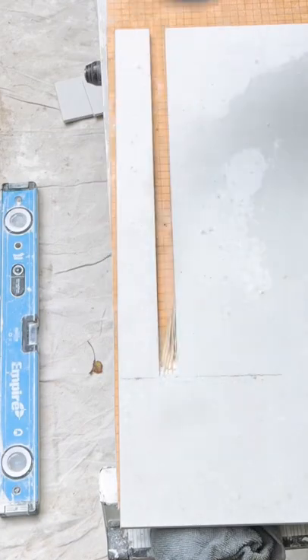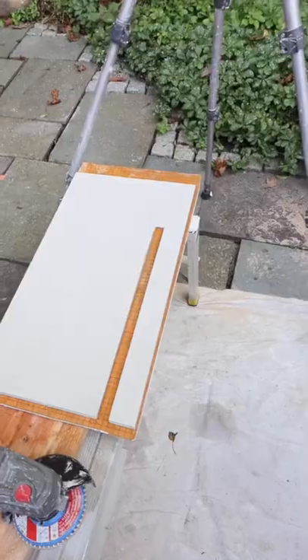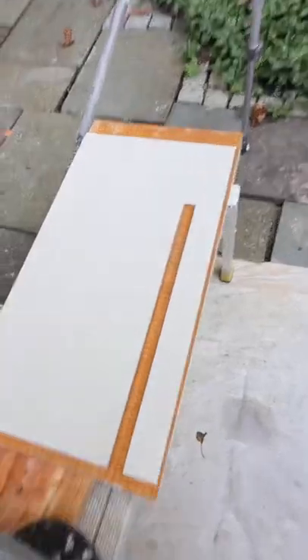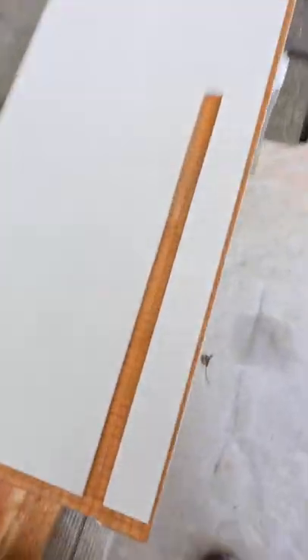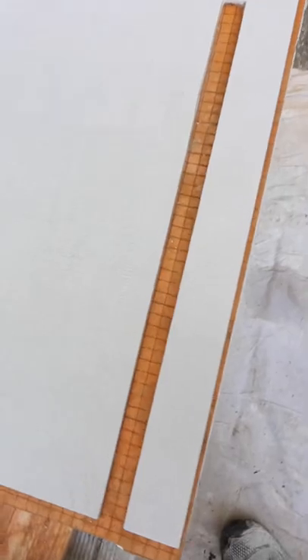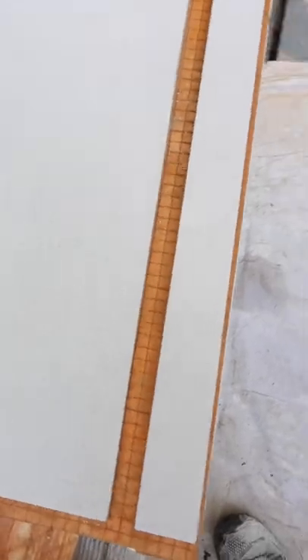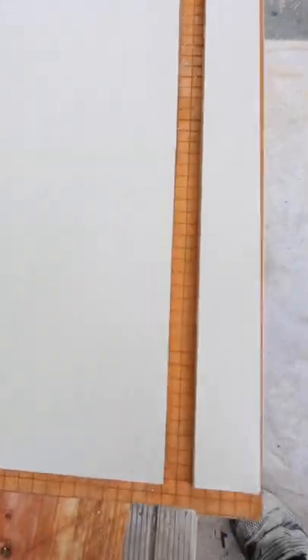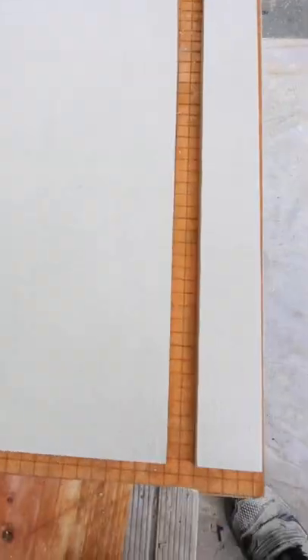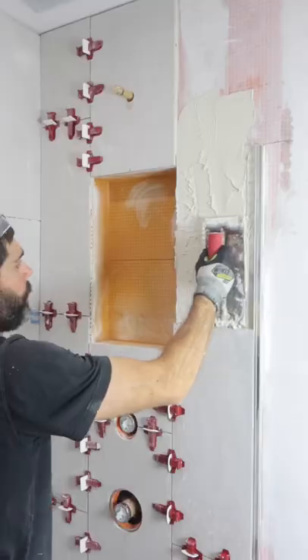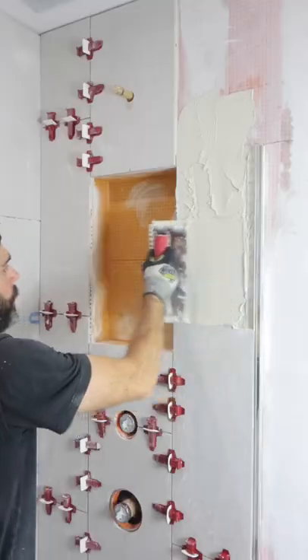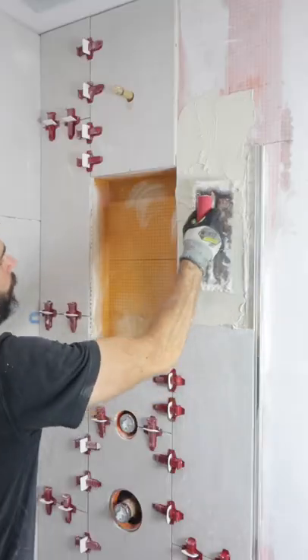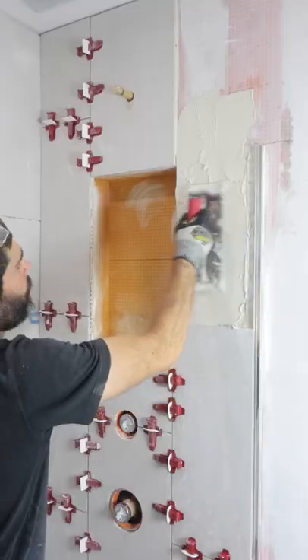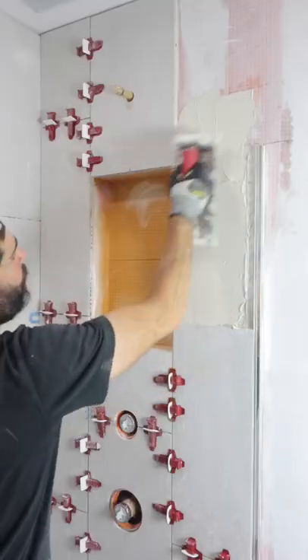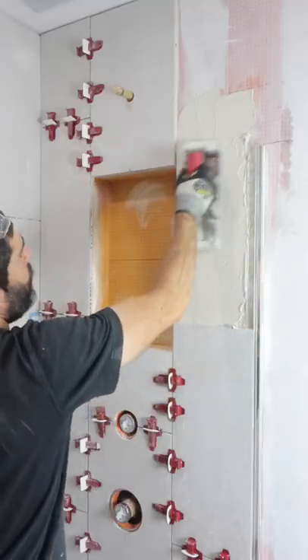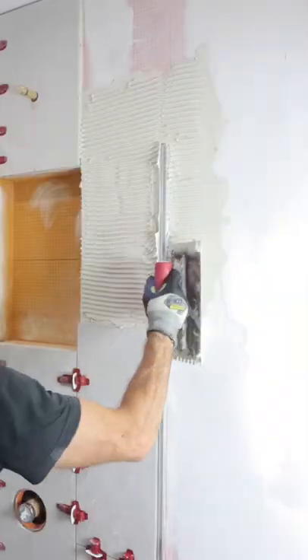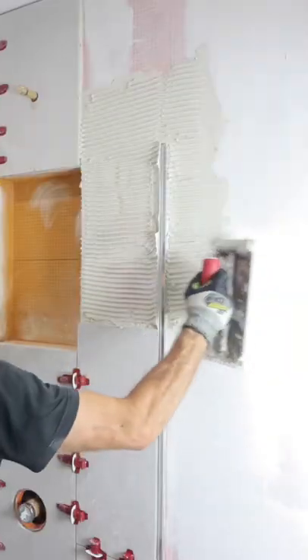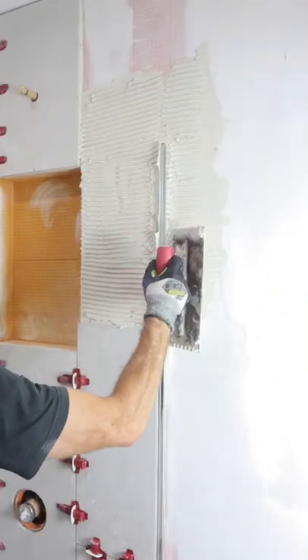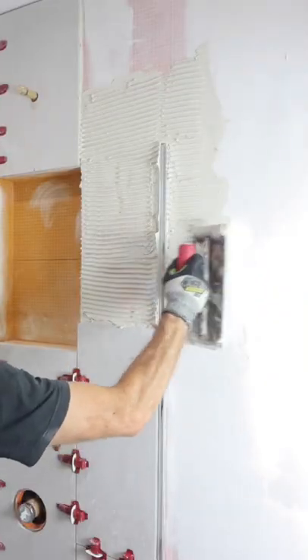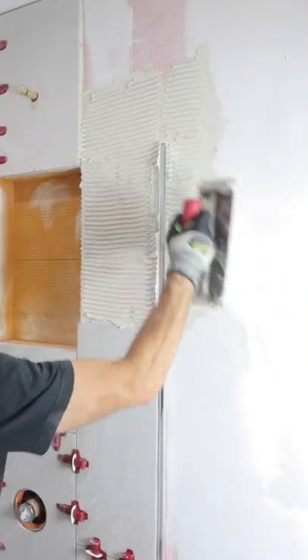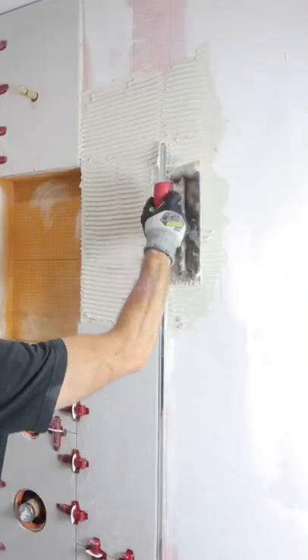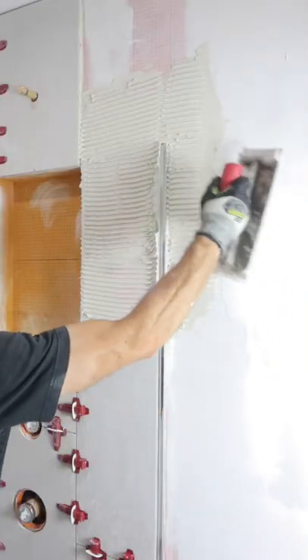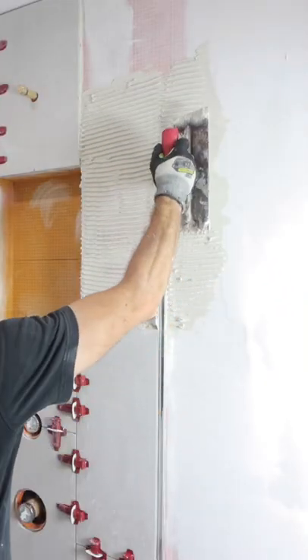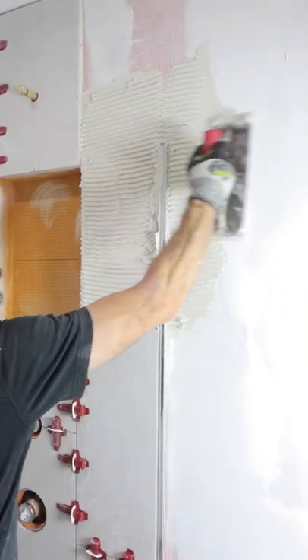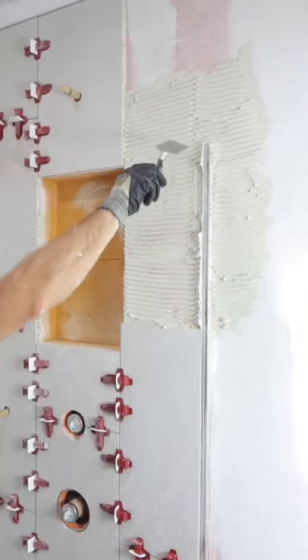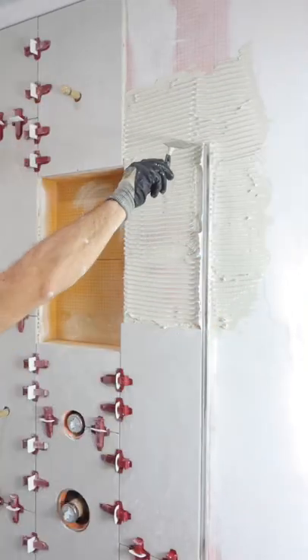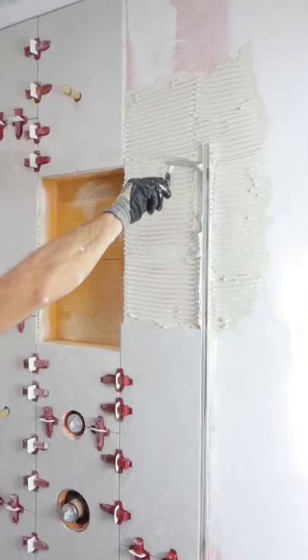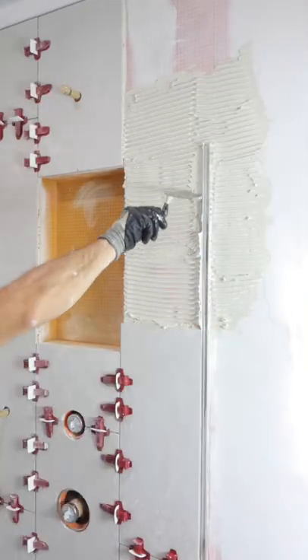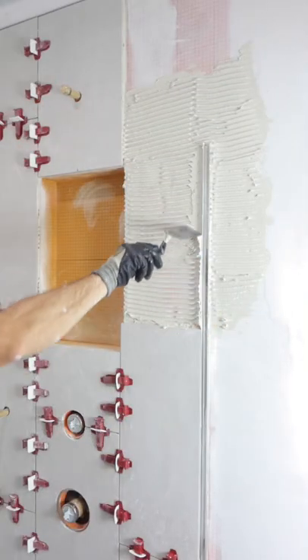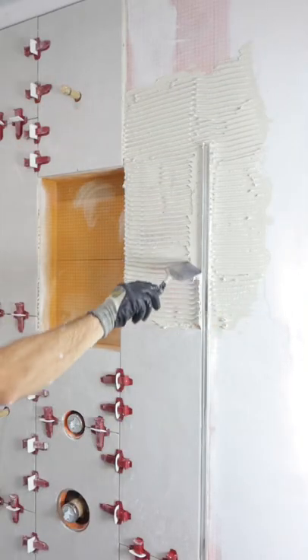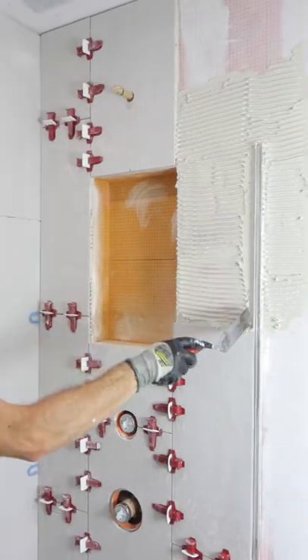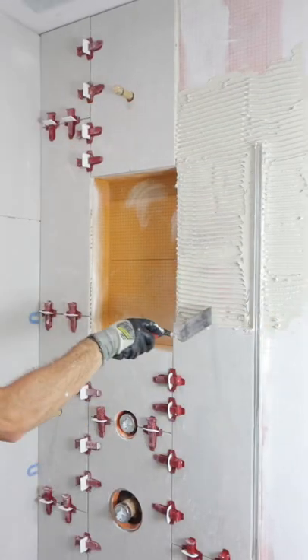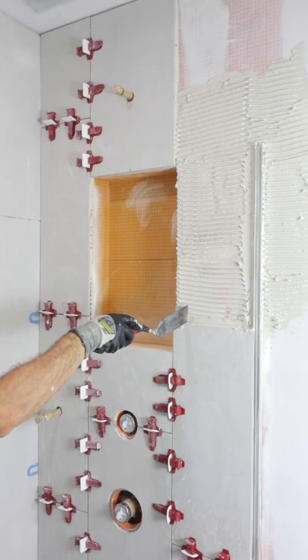I then applied thinset to the wall using directional troweling and scraped off all the excess thinset using a margin trowel.